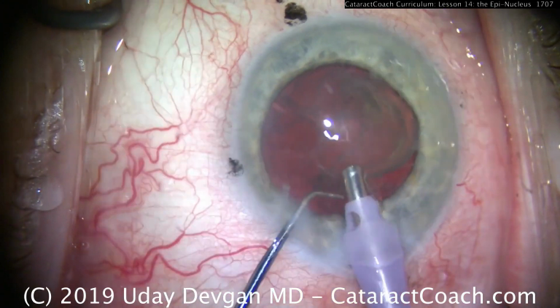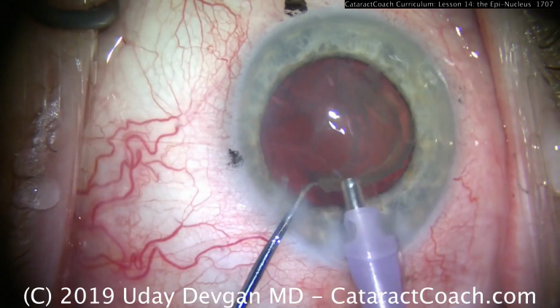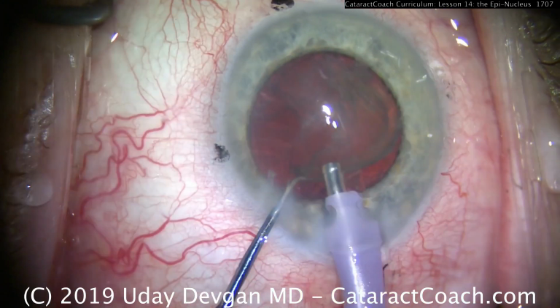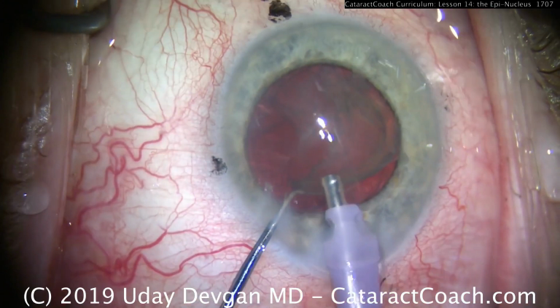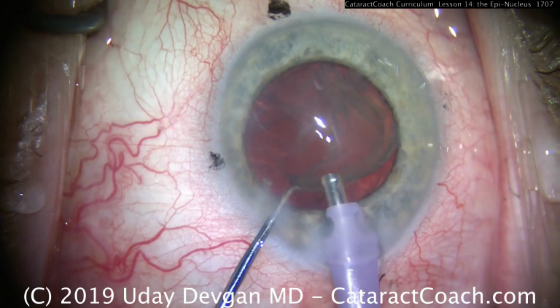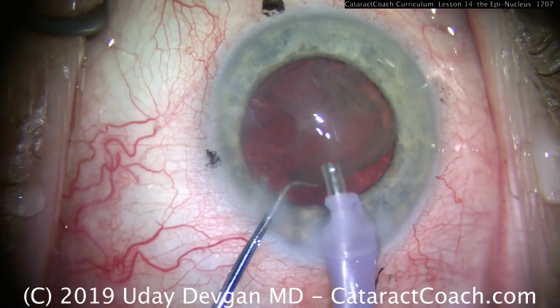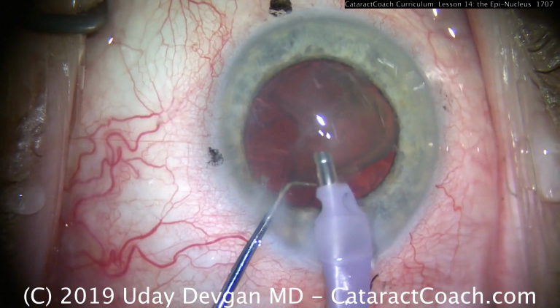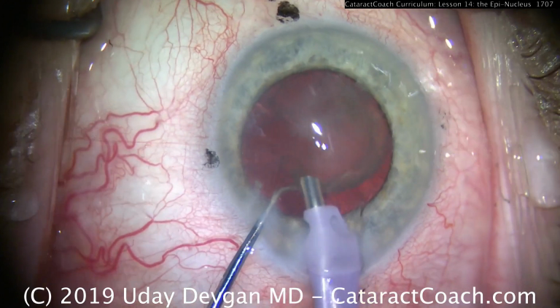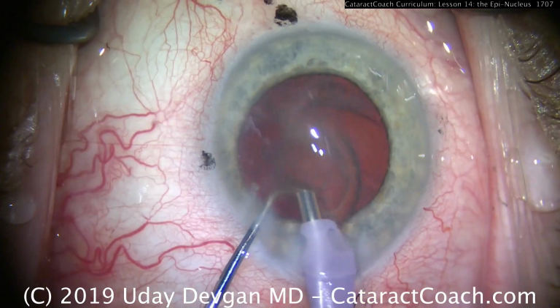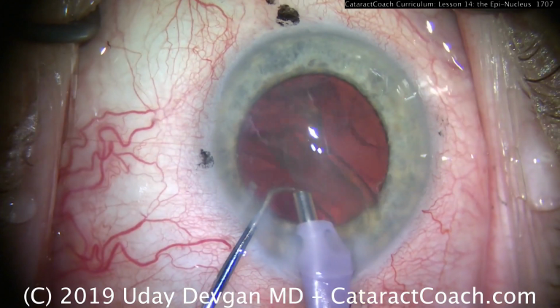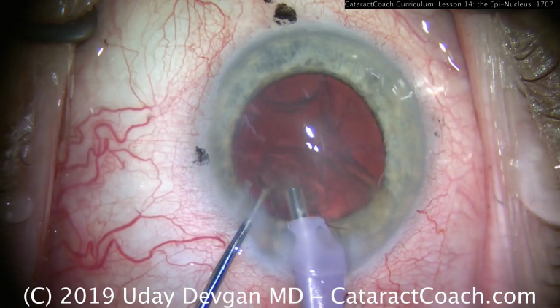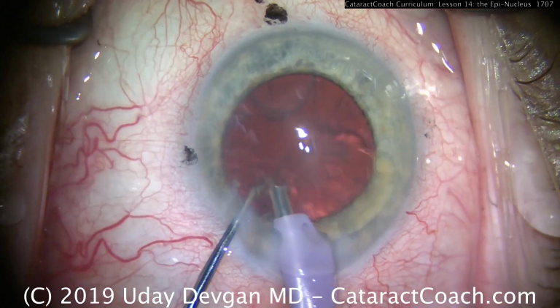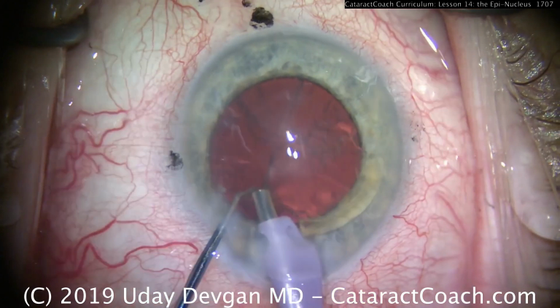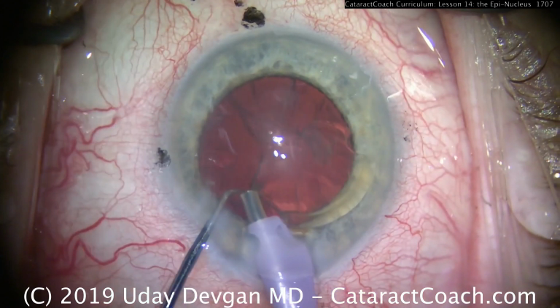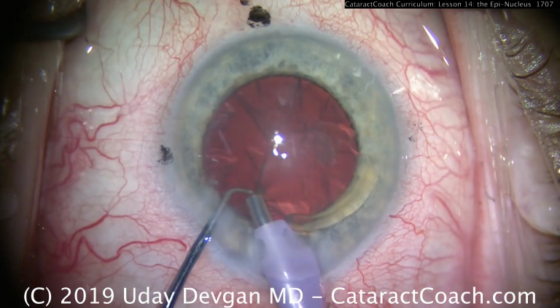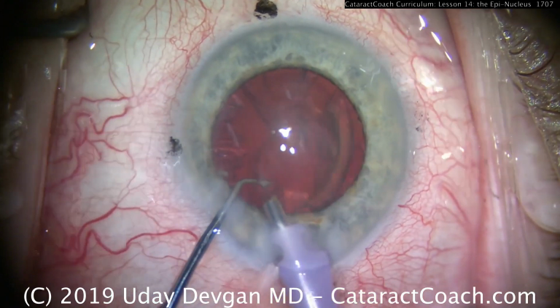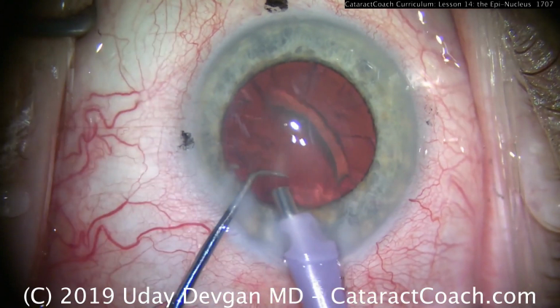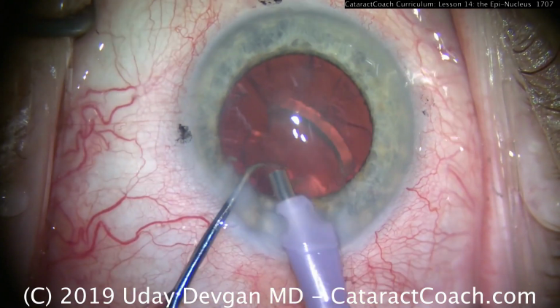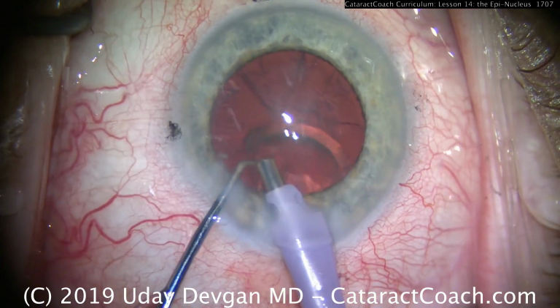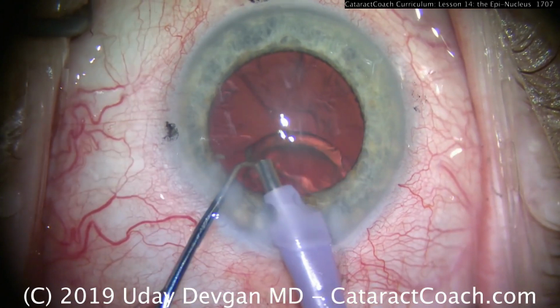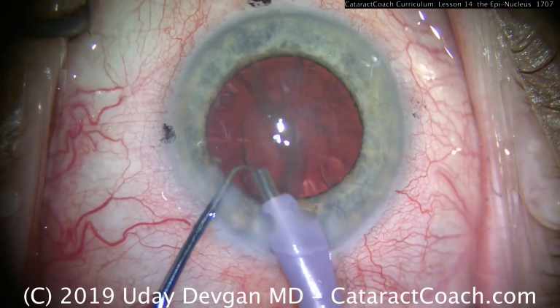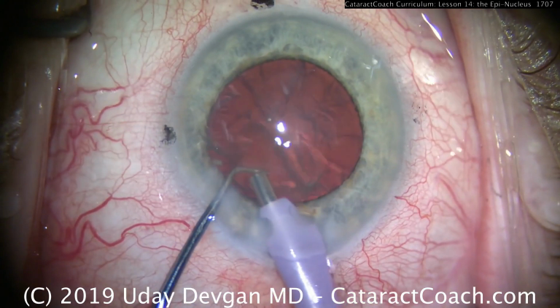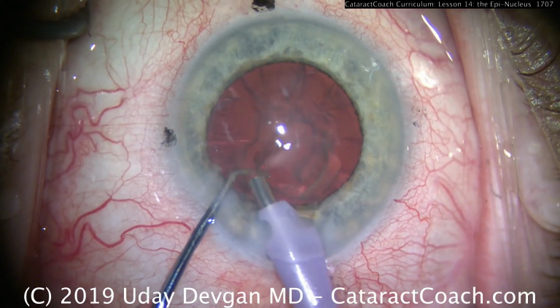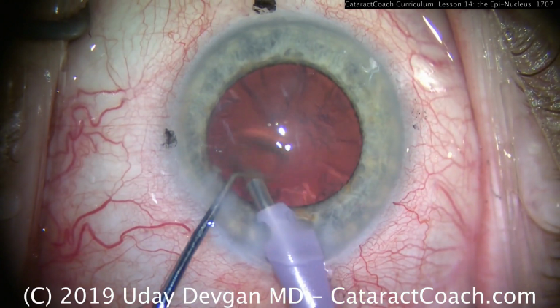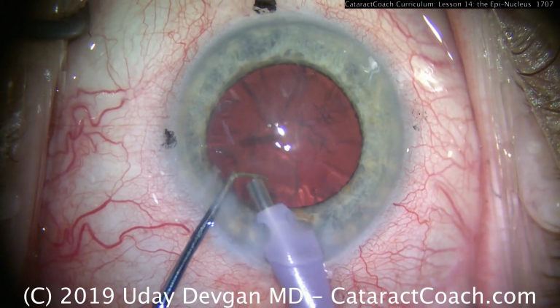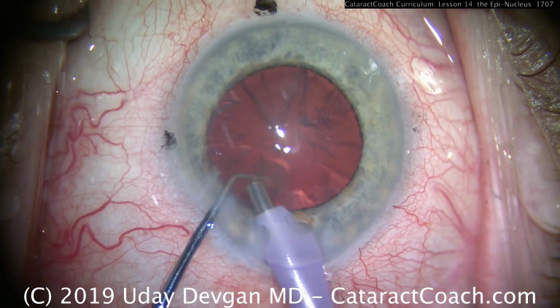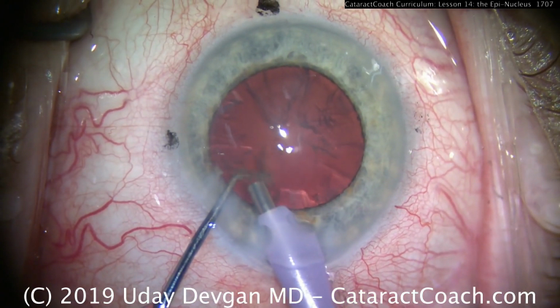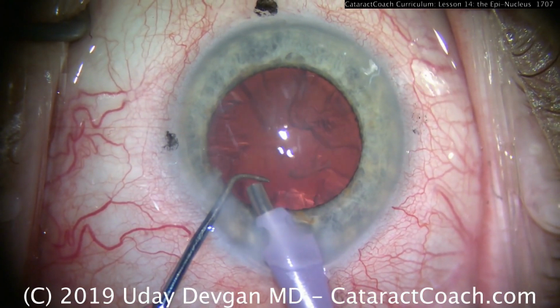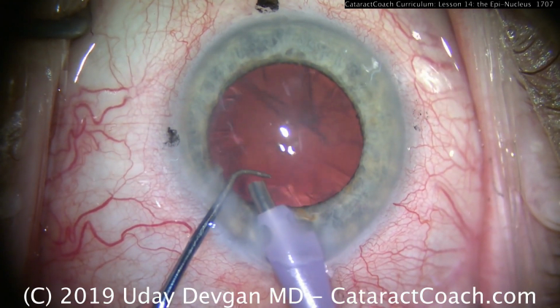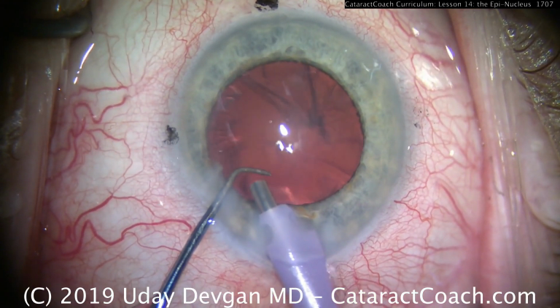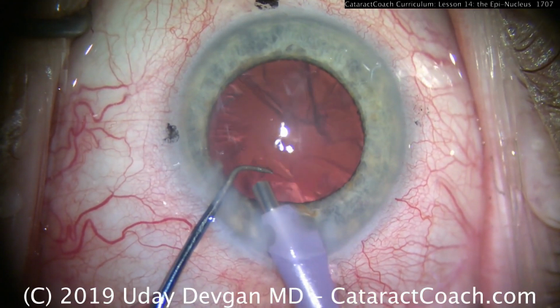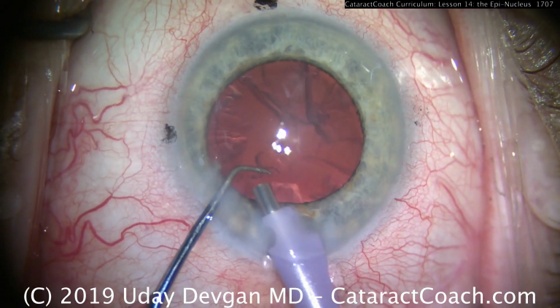We want to stay away from the posterior capsule. Look at the chopper position to protect.